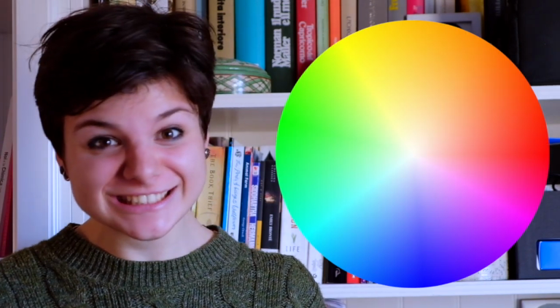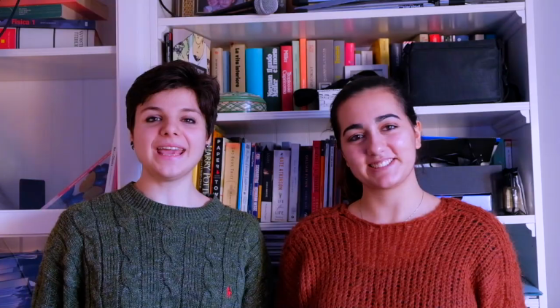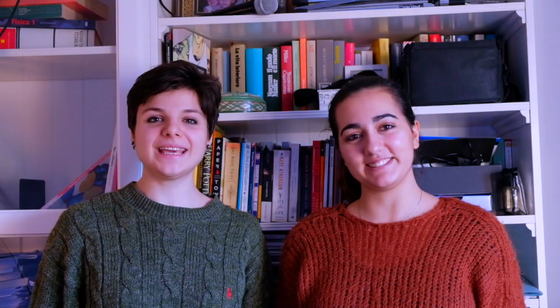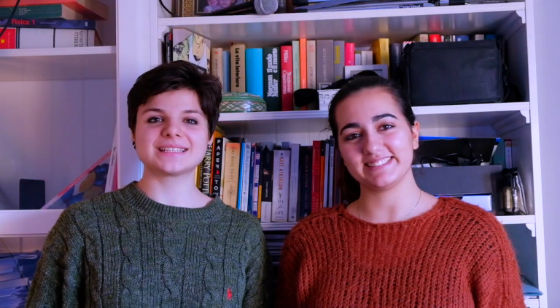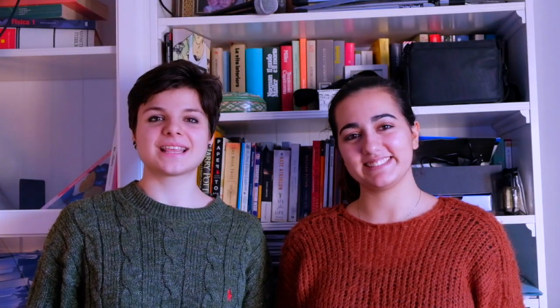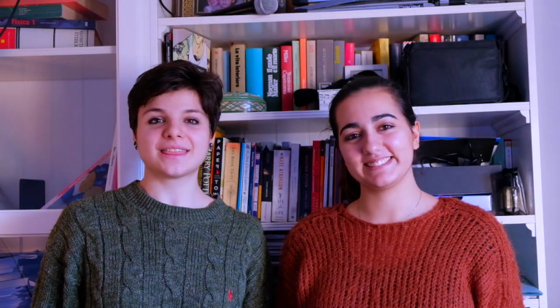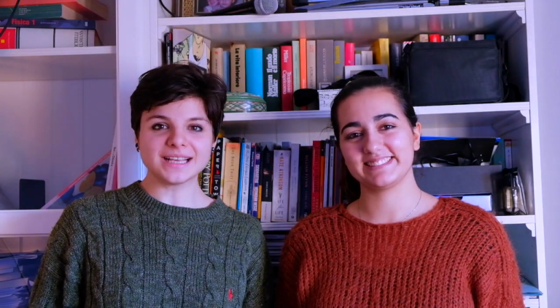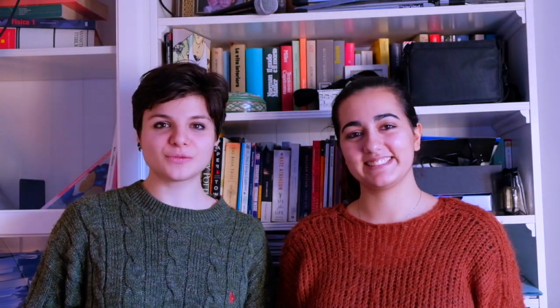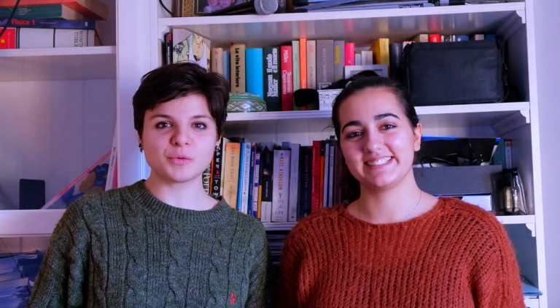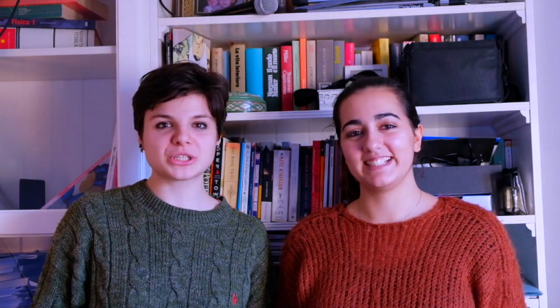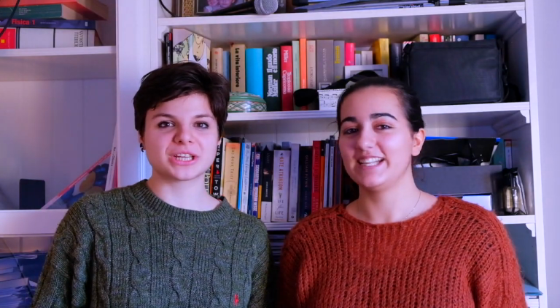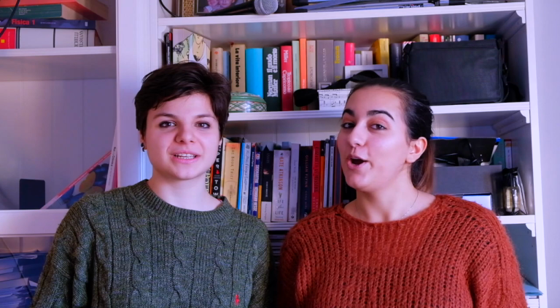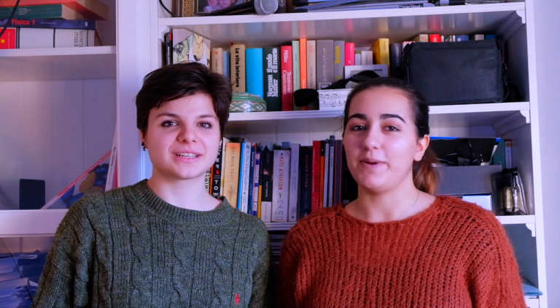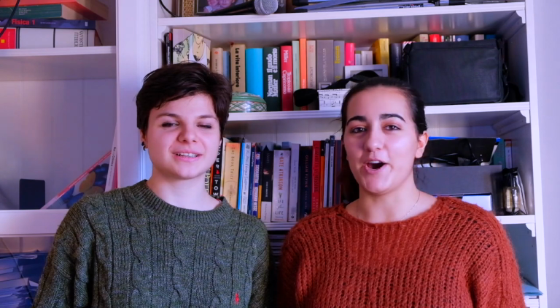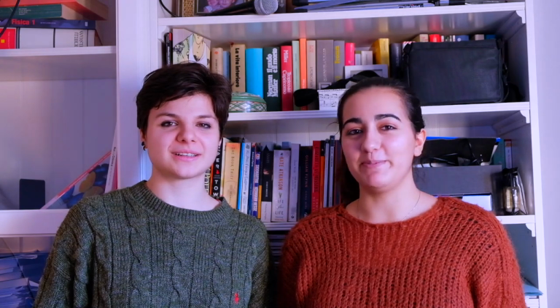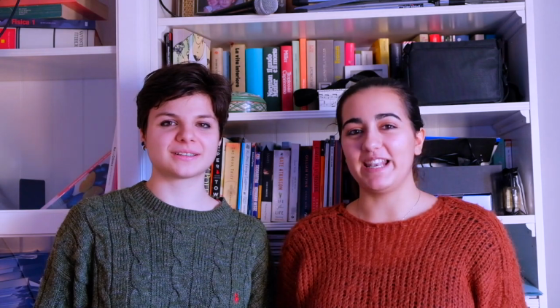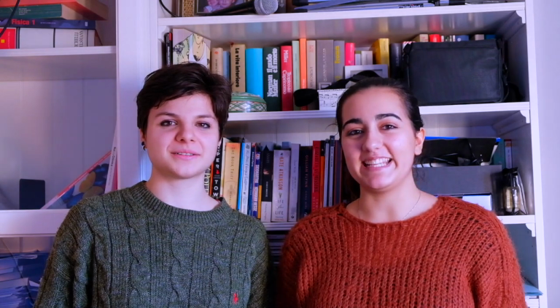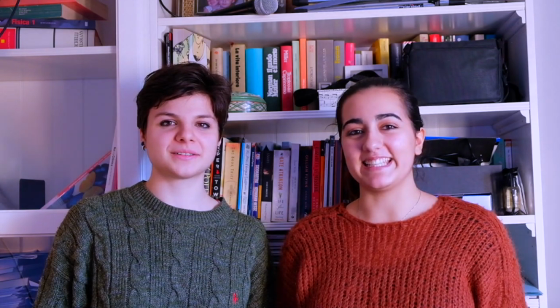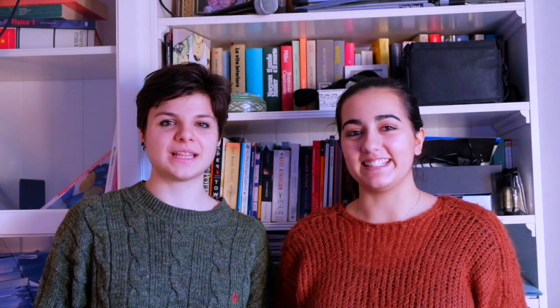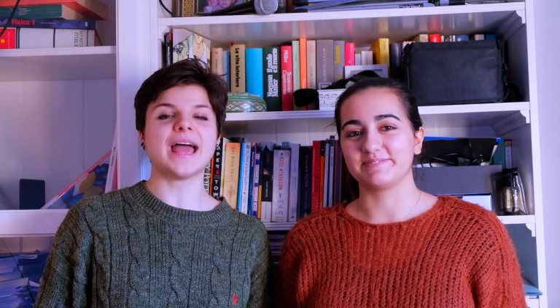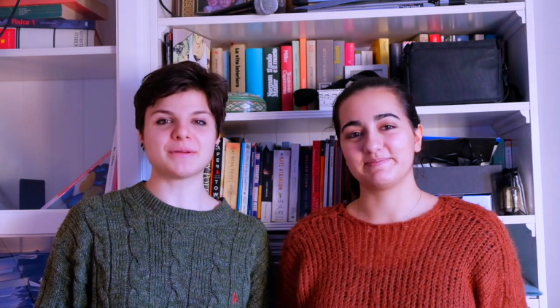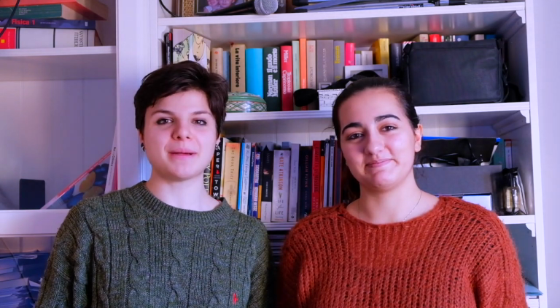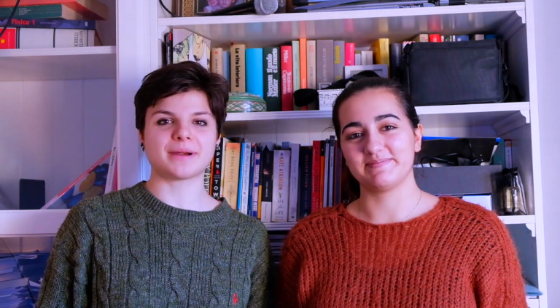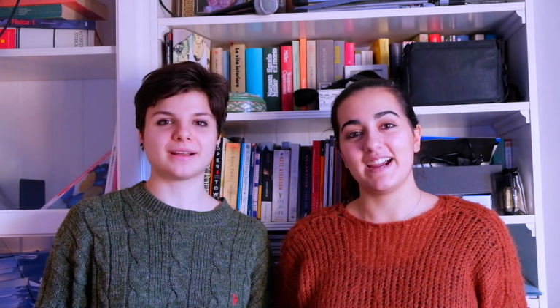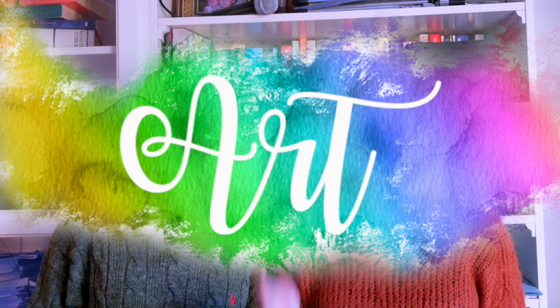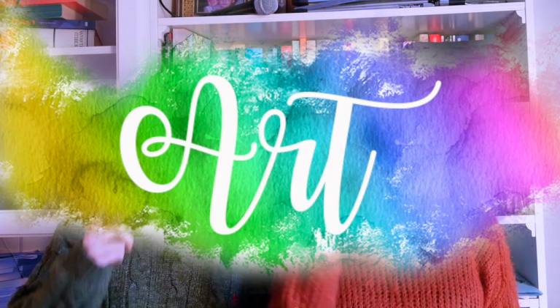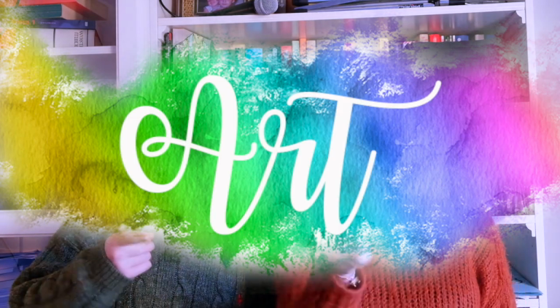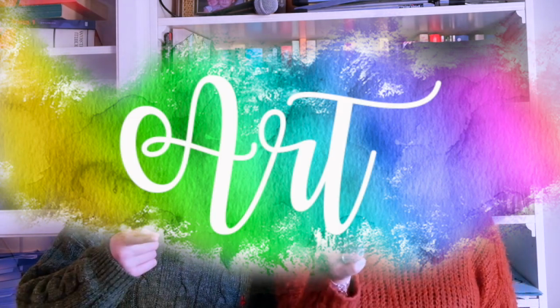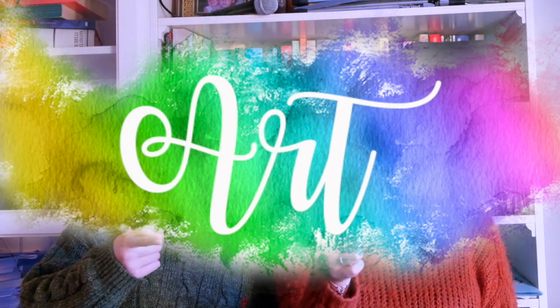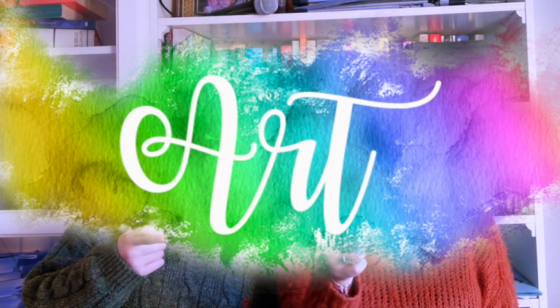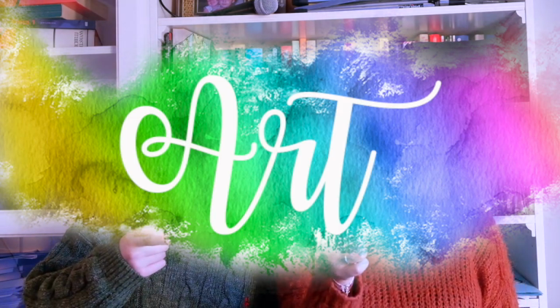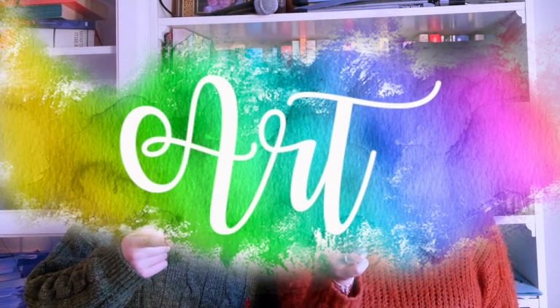Hey kids, thanks for watching! We hope you liked it. And remember — Art is fun!